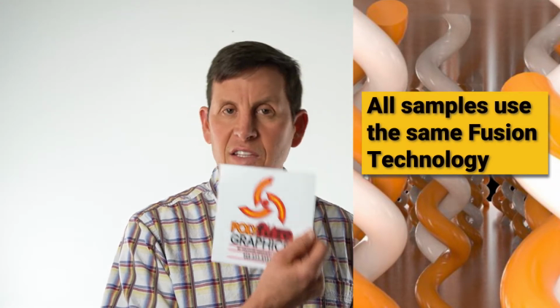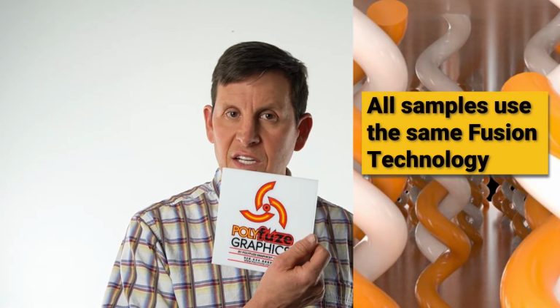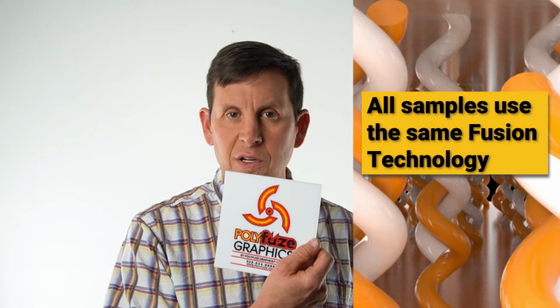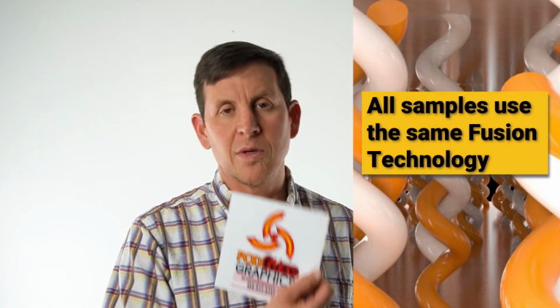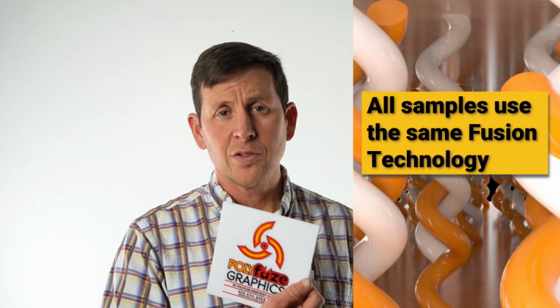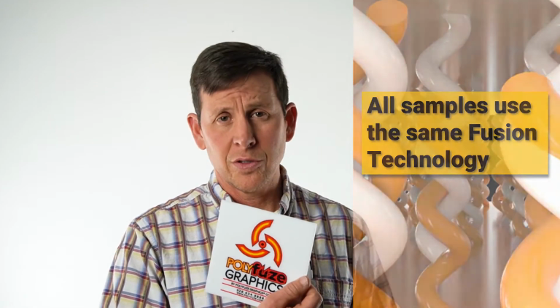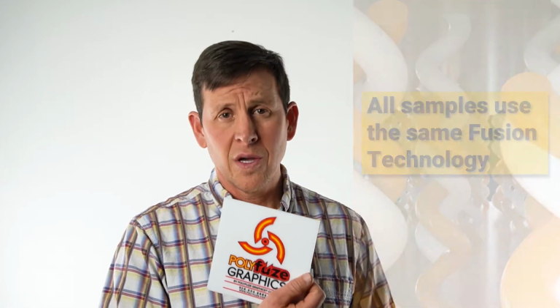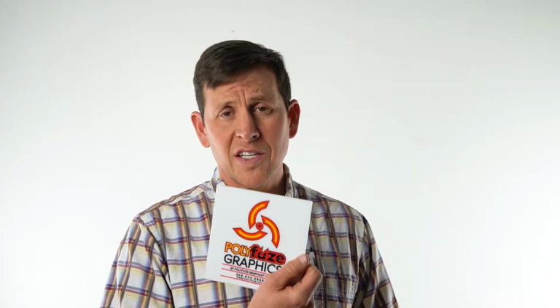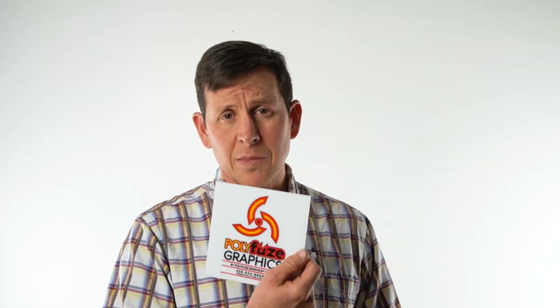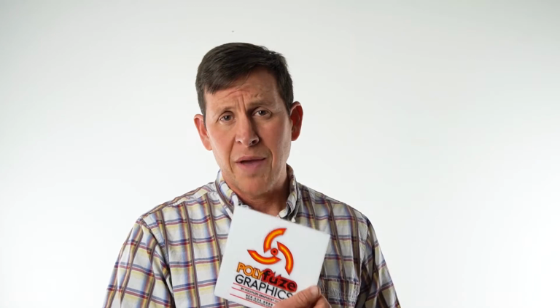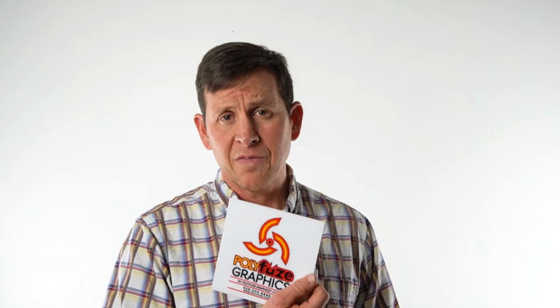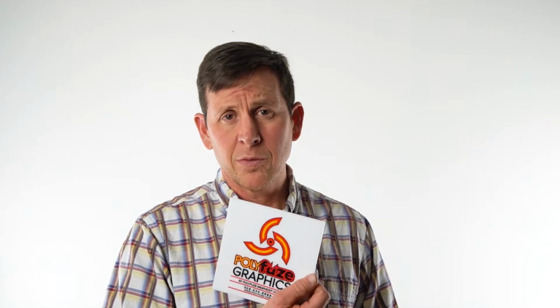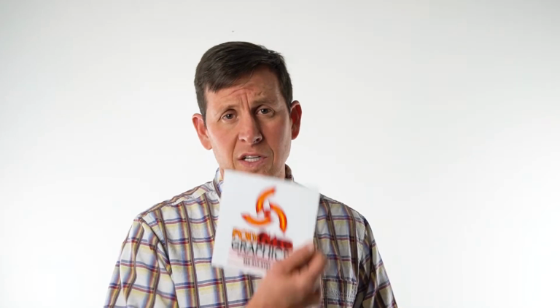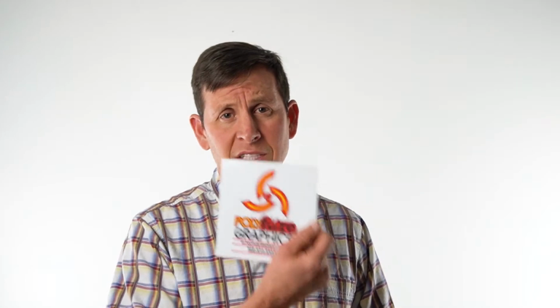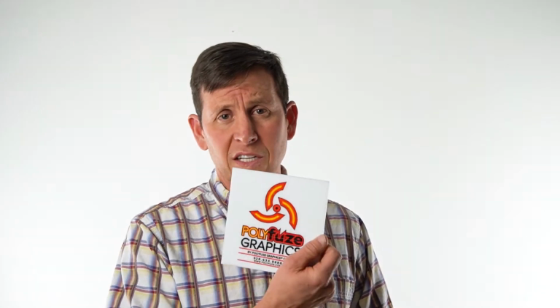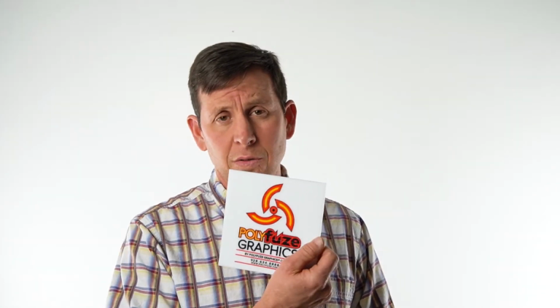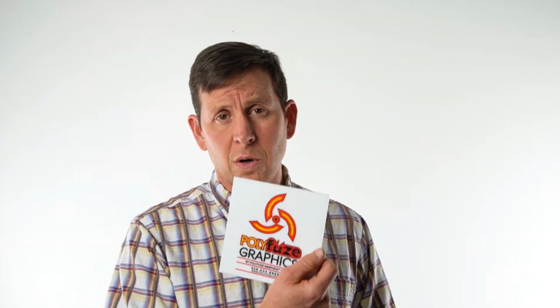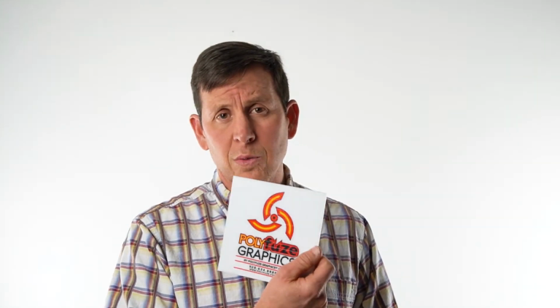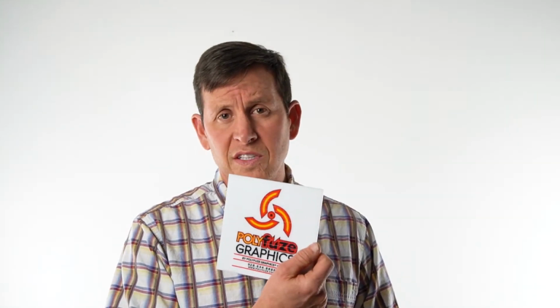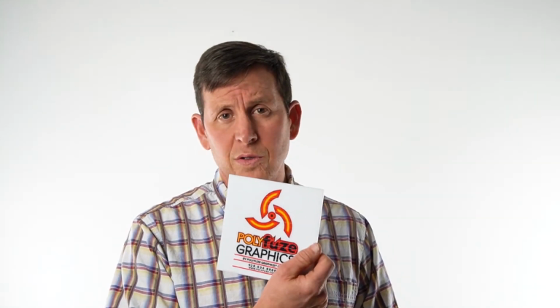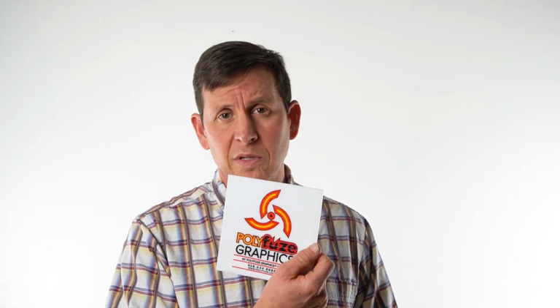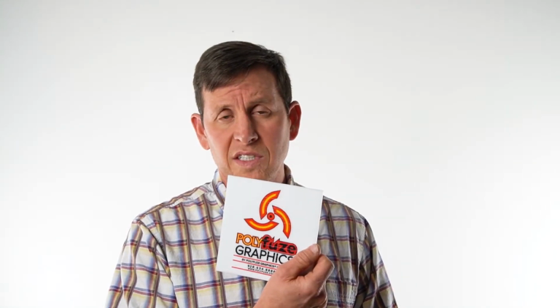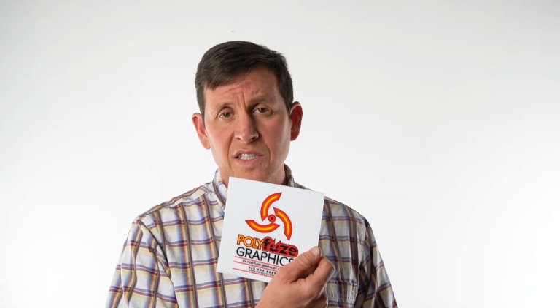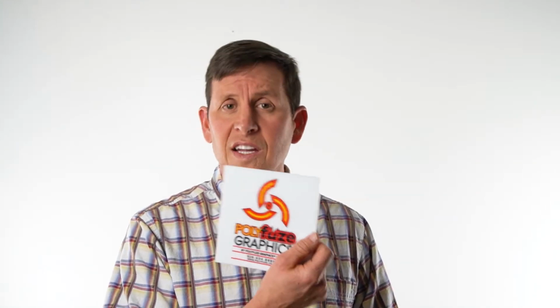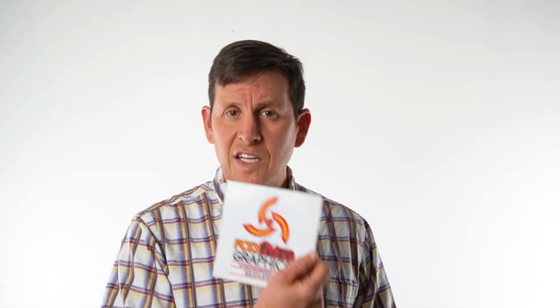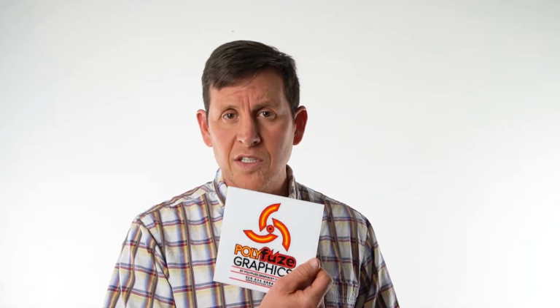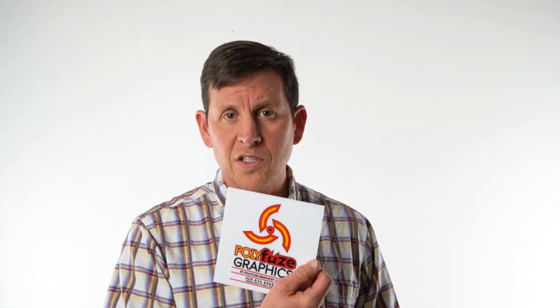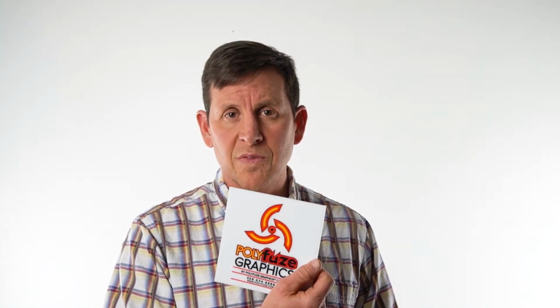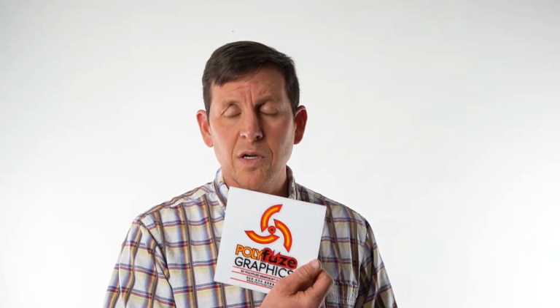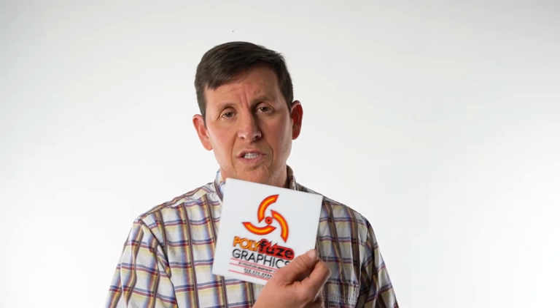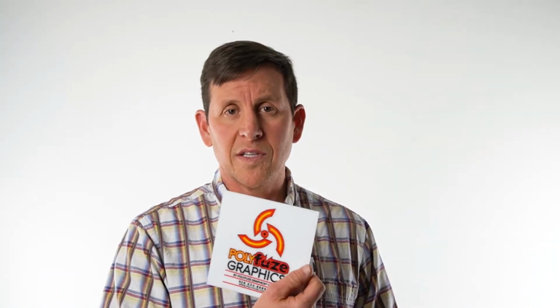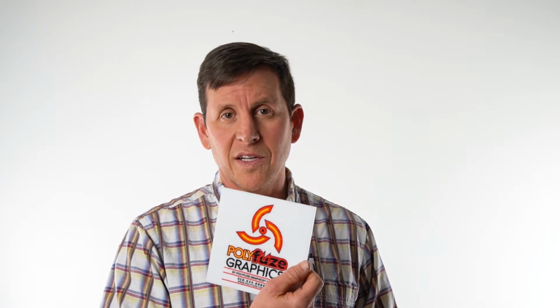This next video I'm going to send you to features Pat Phillips, who's going to be taking you through our three-stage durability test. Take a minute to watch this video and we'll see you at the end.